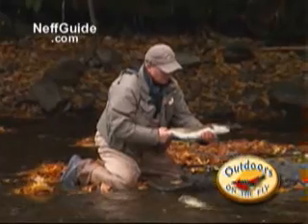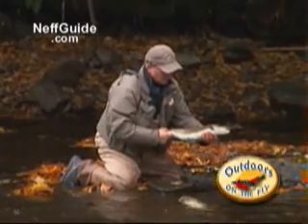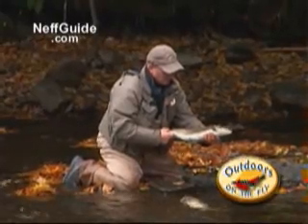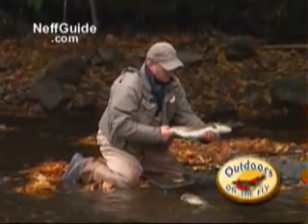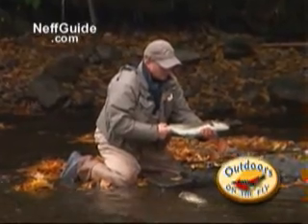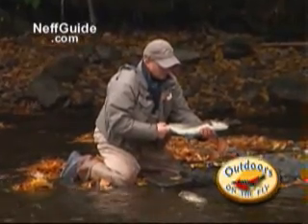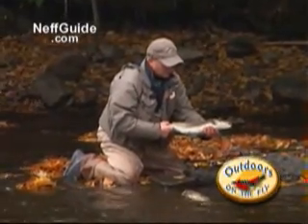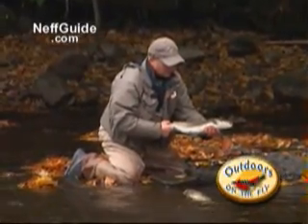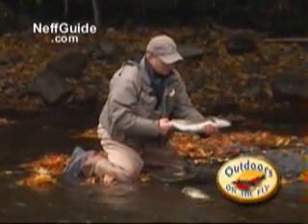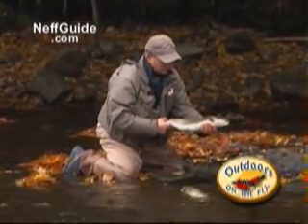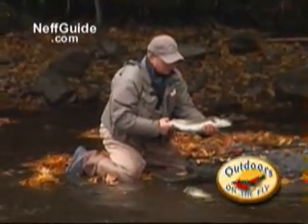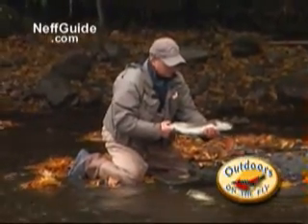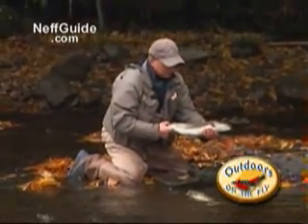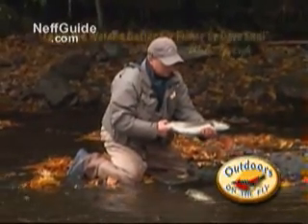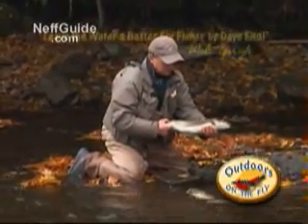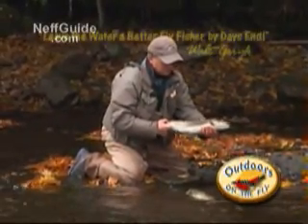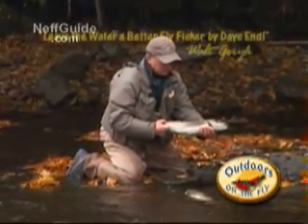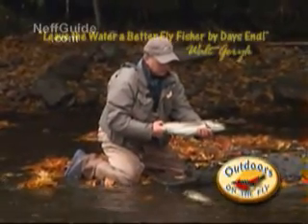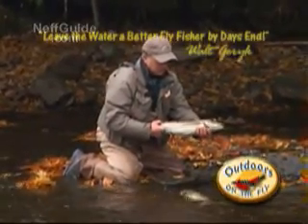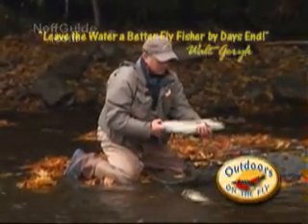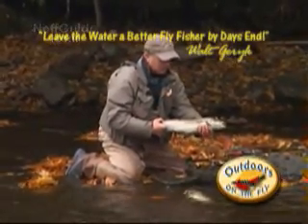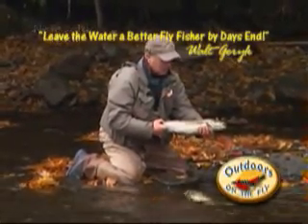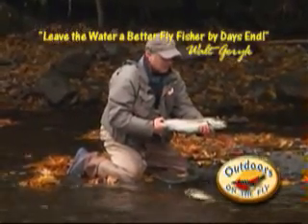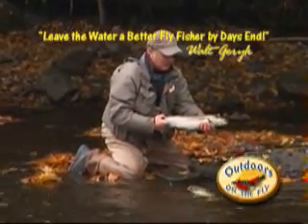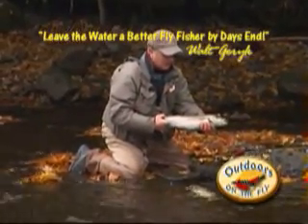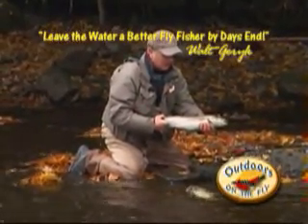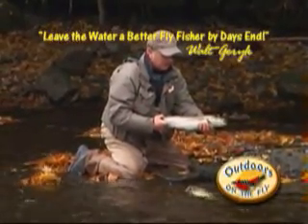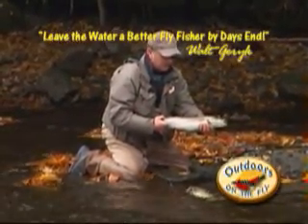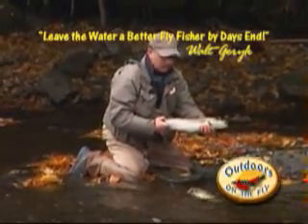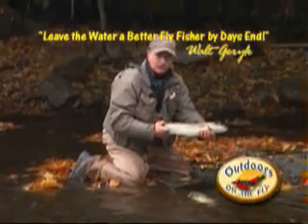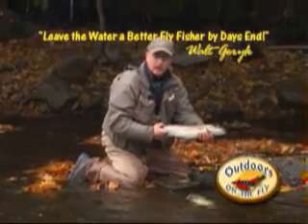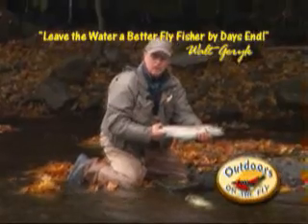A brown woolly bugger or a style halfback nymph, size 10.